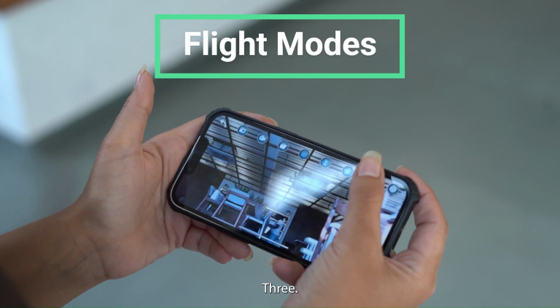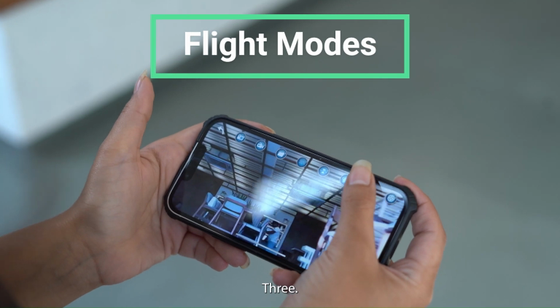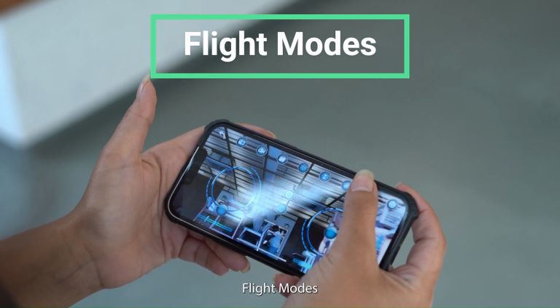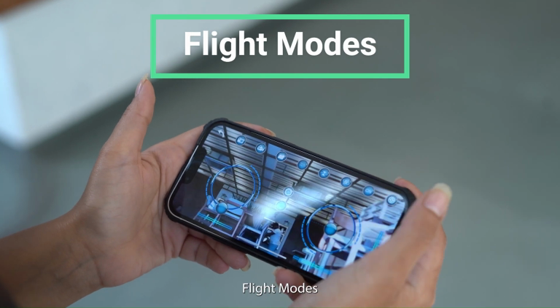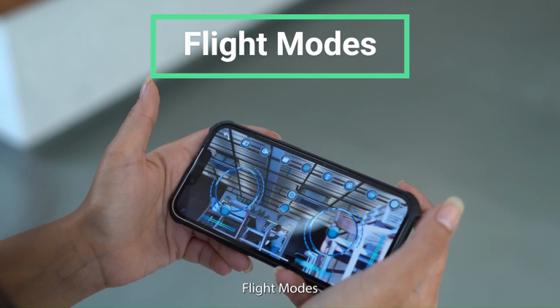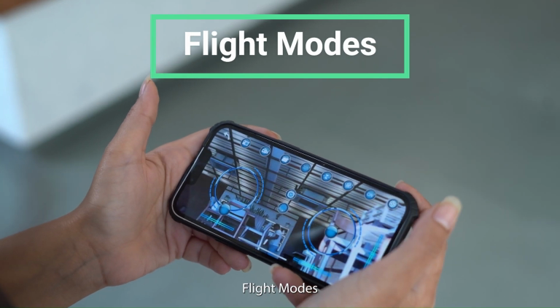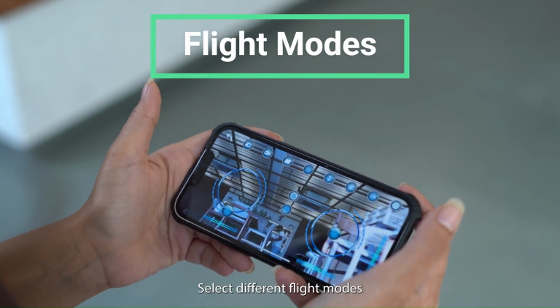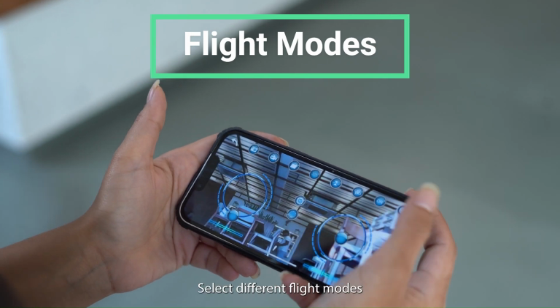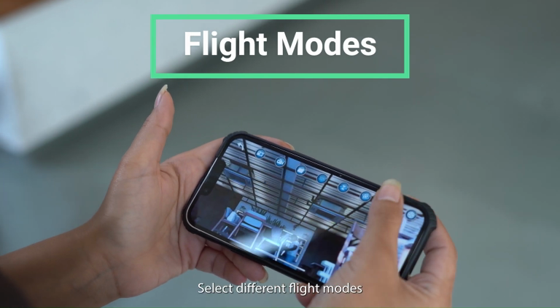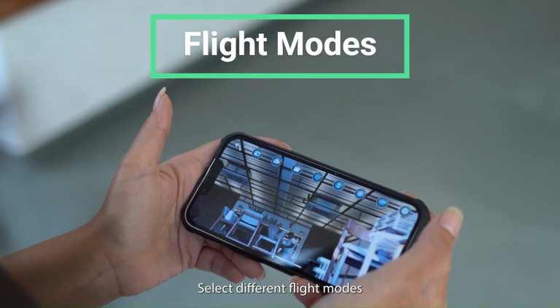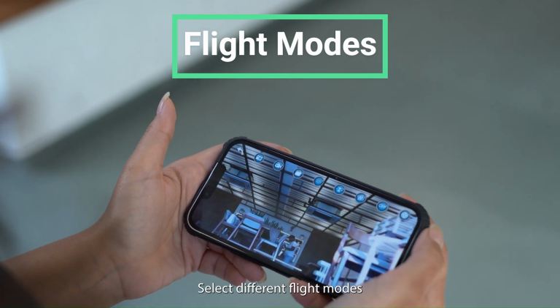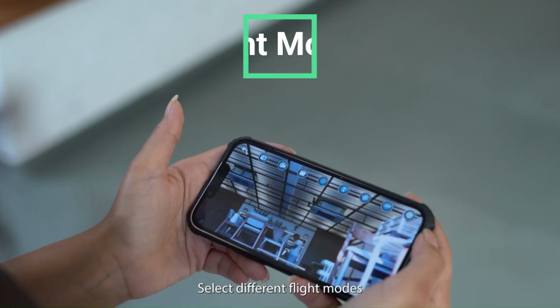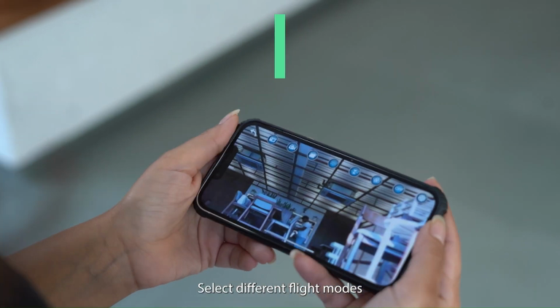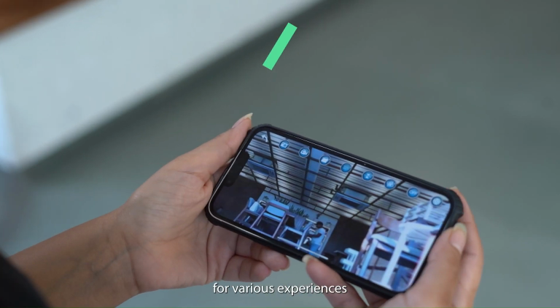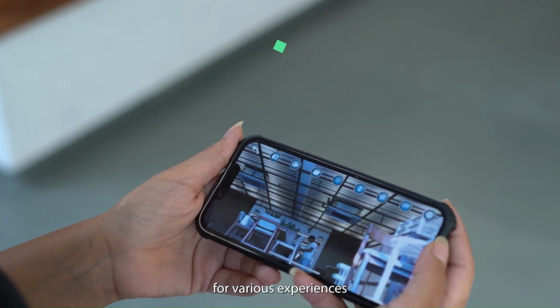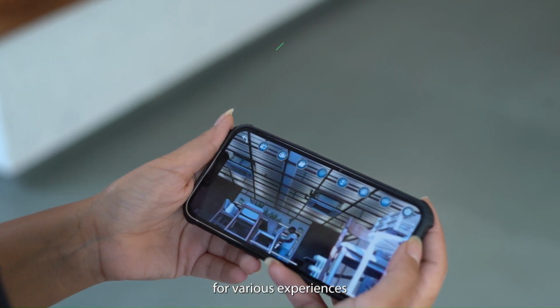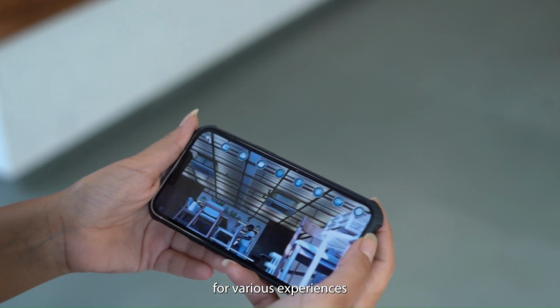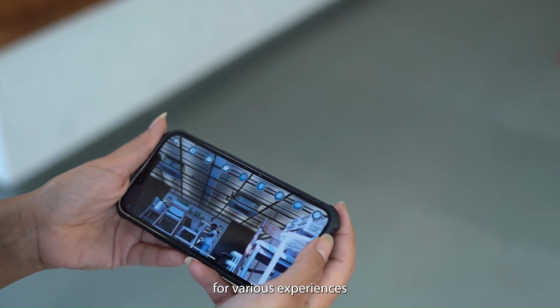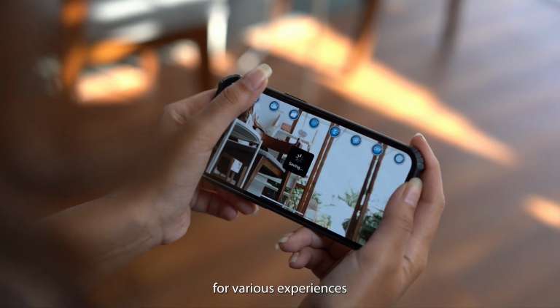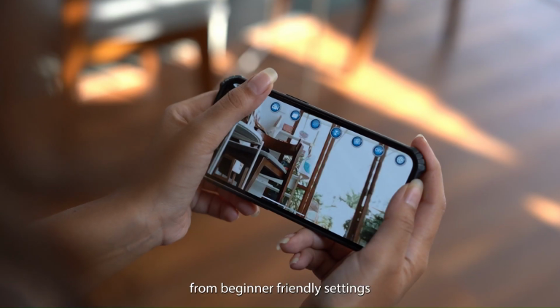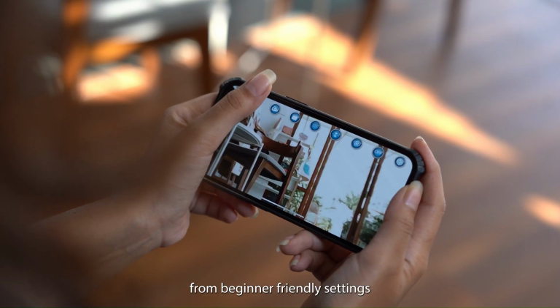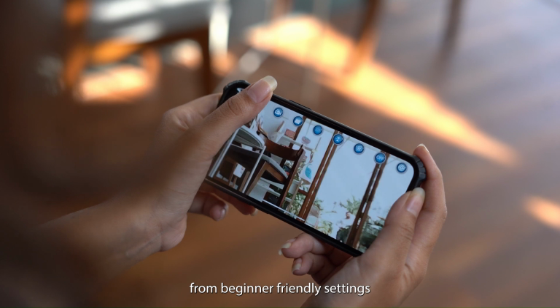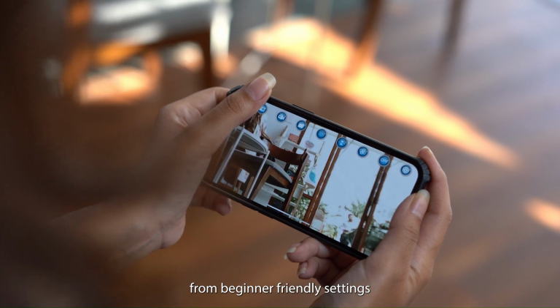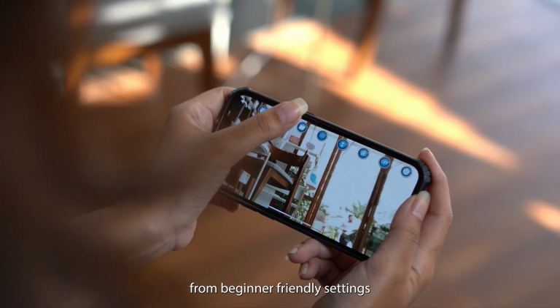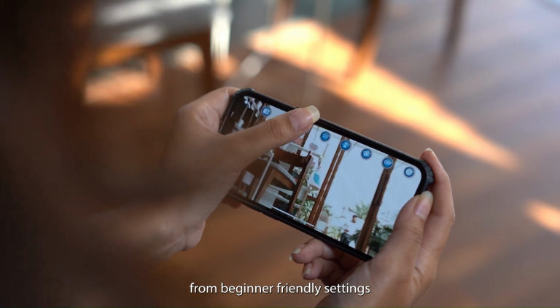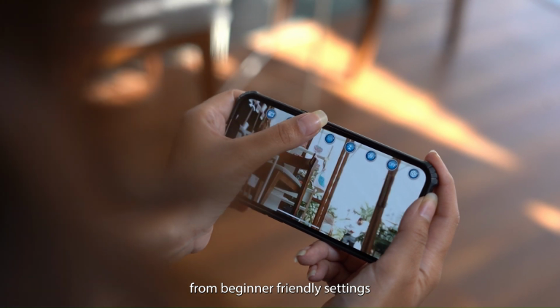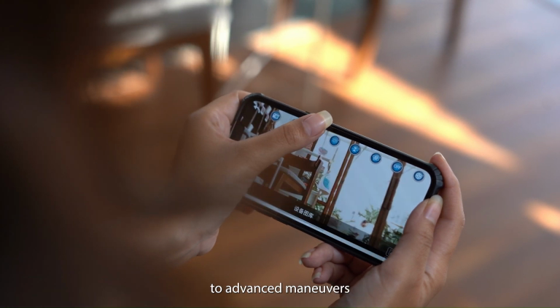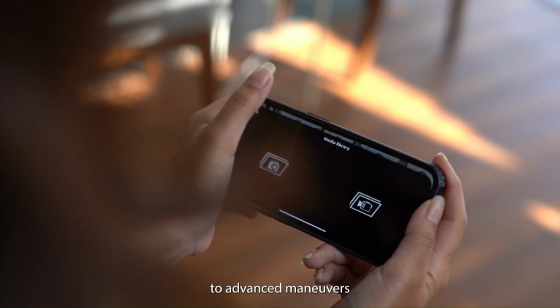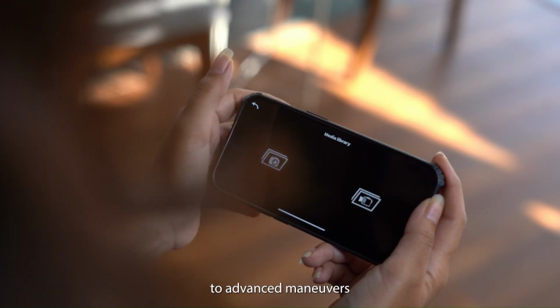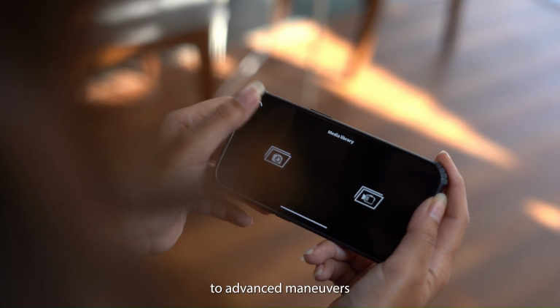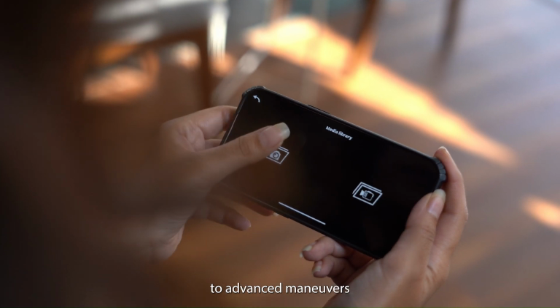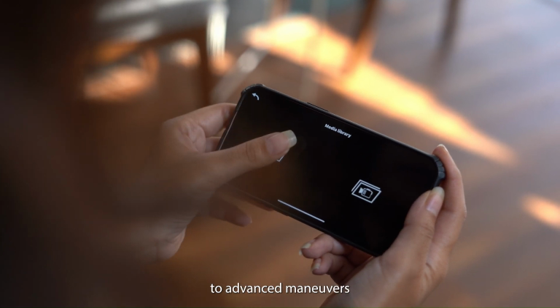3. Flight modes. Select different flight modes for various experiences, from beginner-friendly settings to advanced maneuvers.